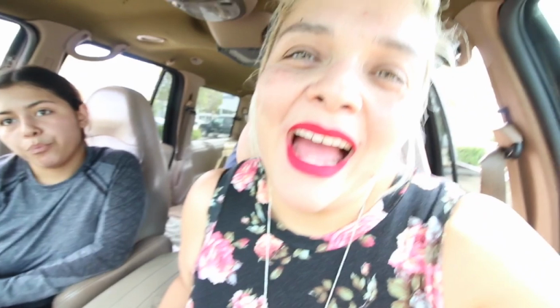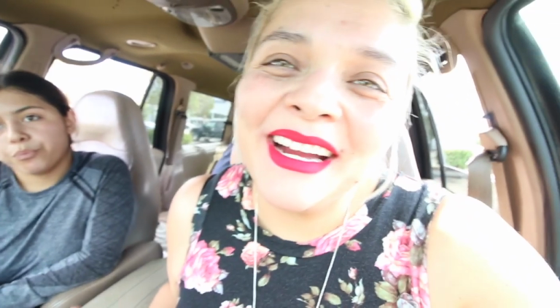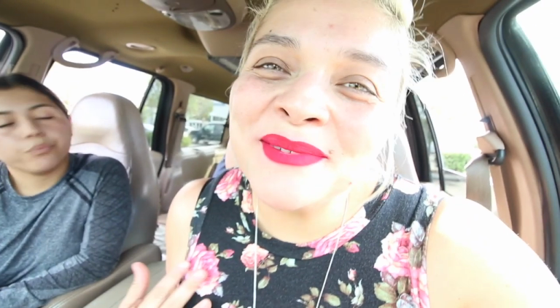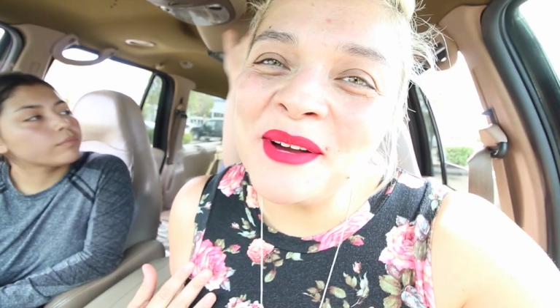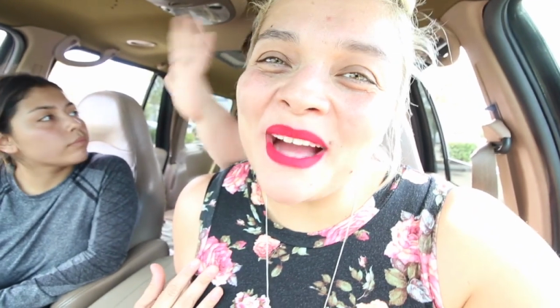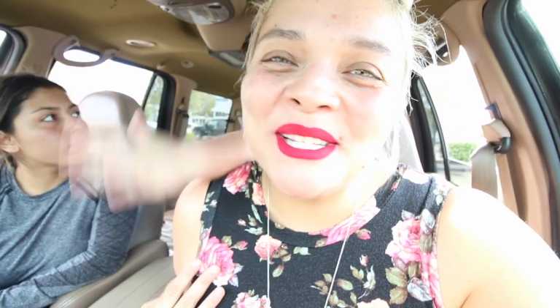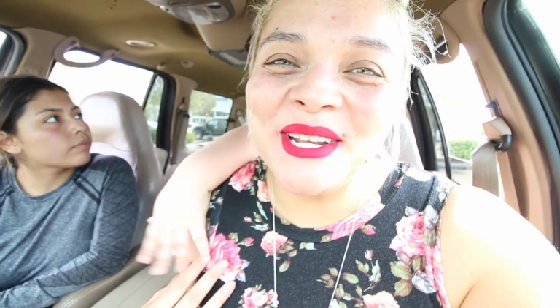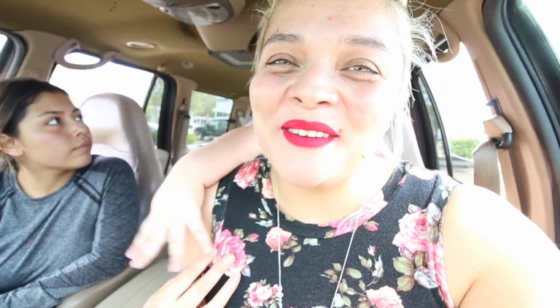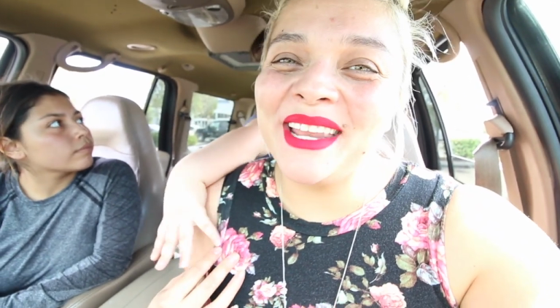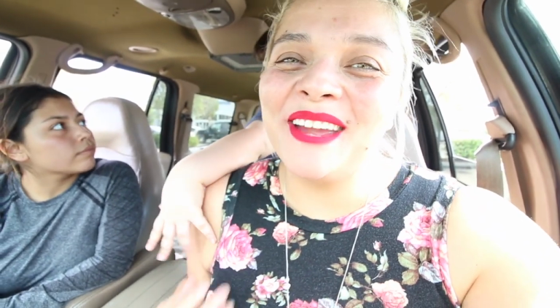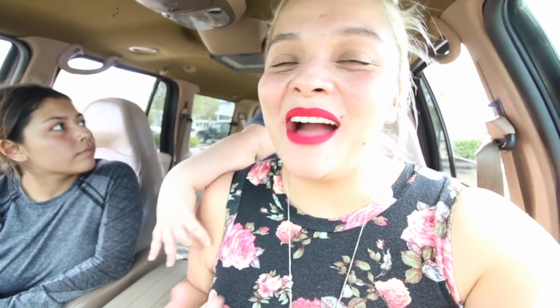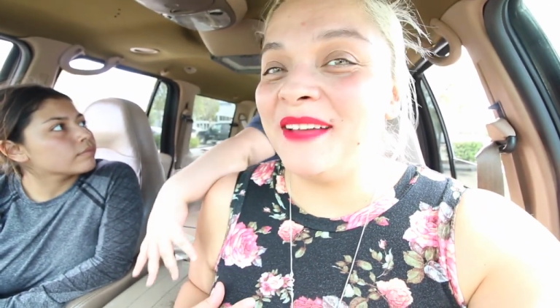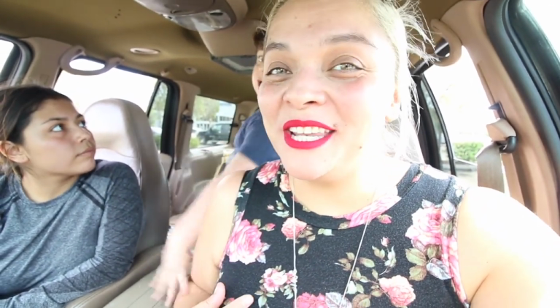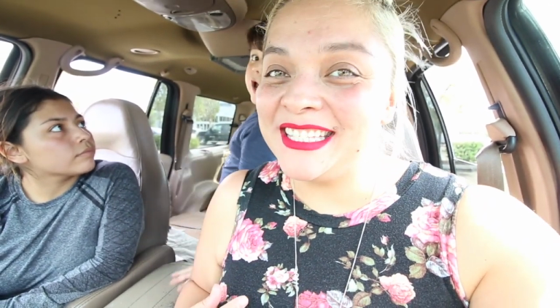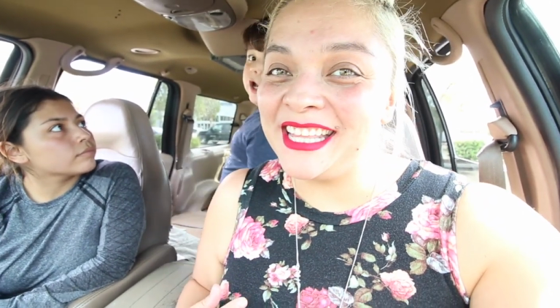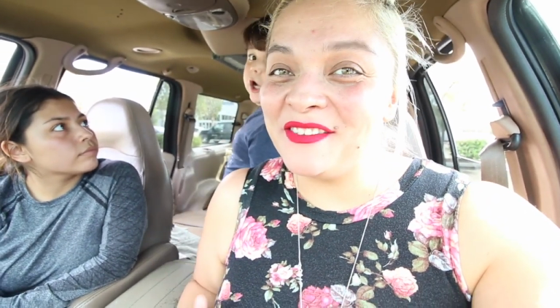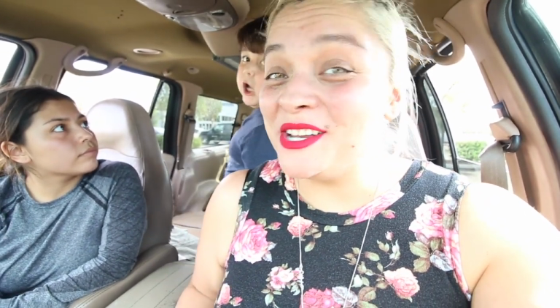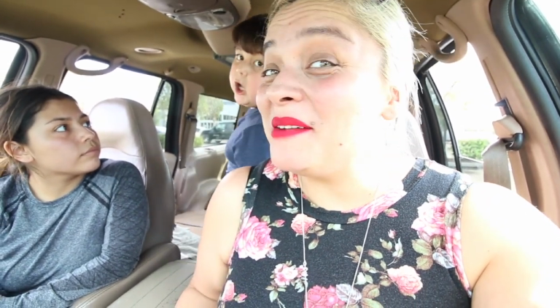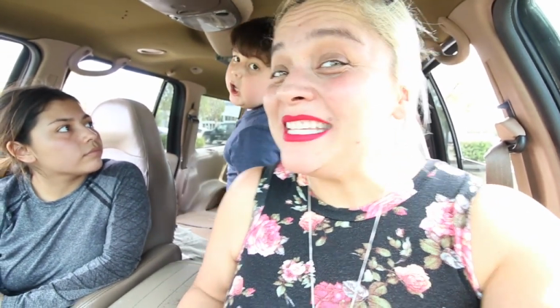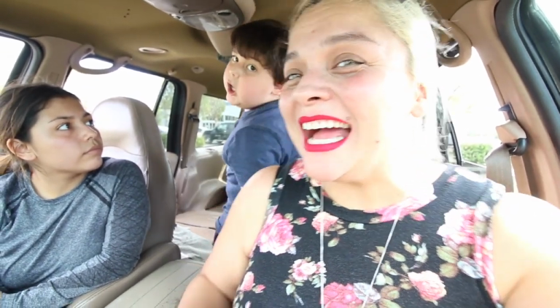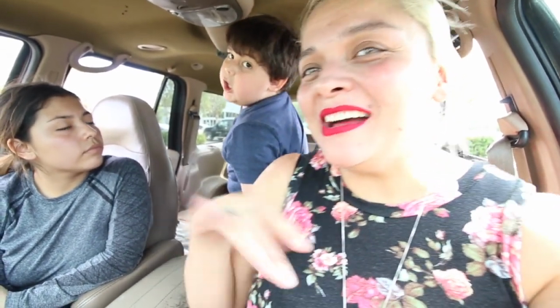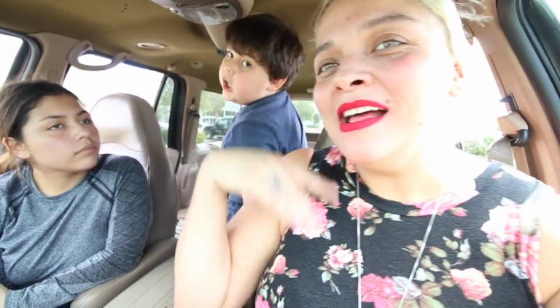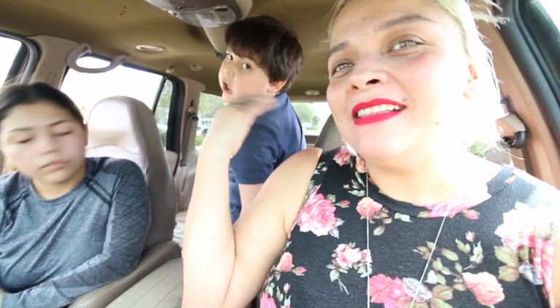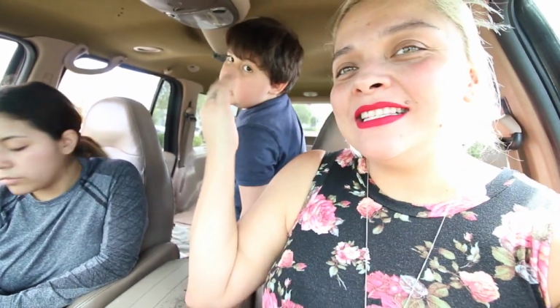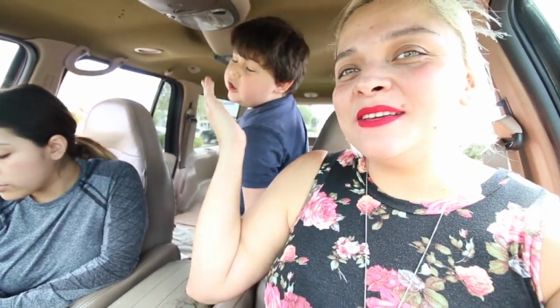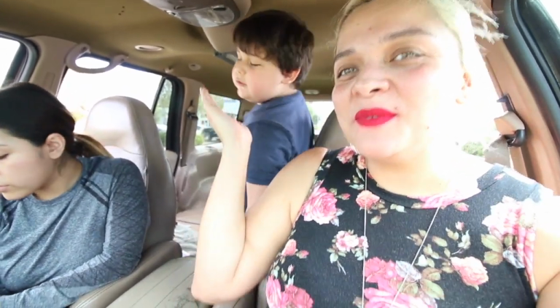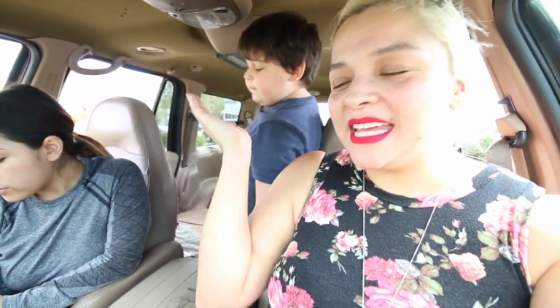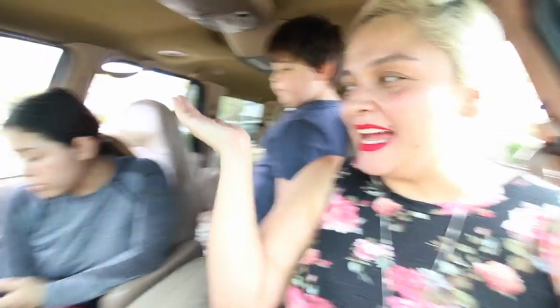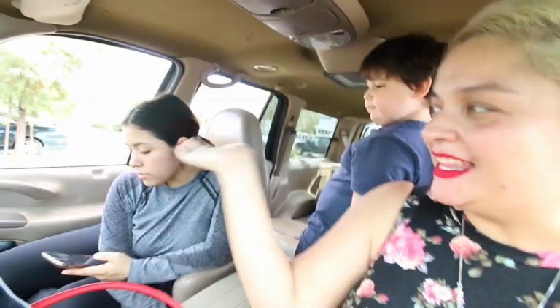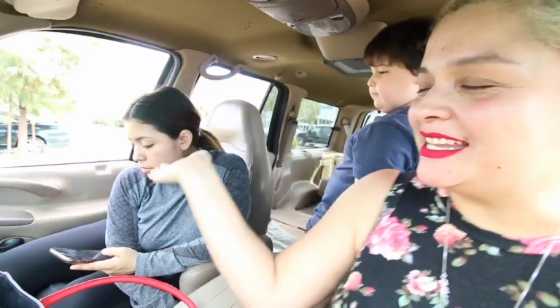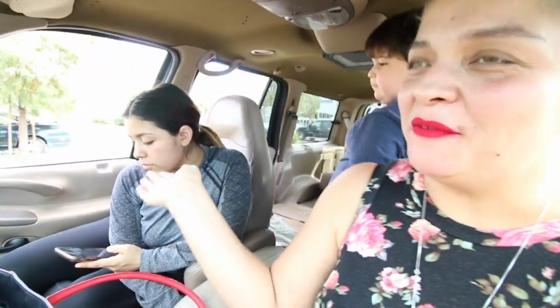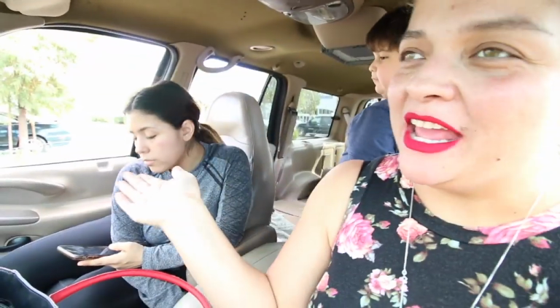Hi guys, welcome back to another video. I'm Amy Daly. If you're new to my channel, this is Enrique and that is Faith.